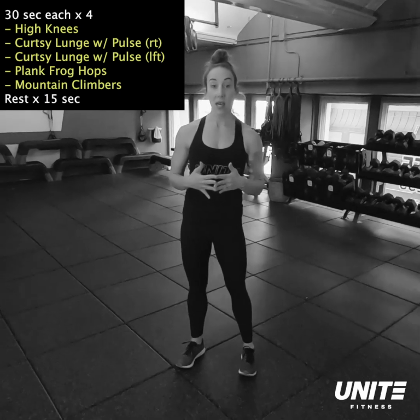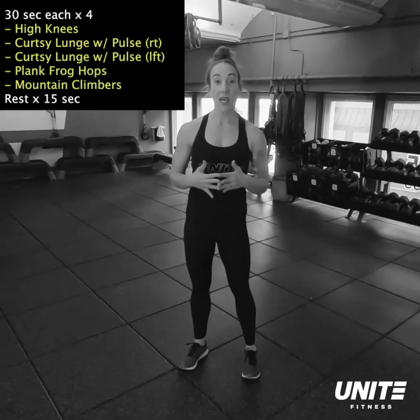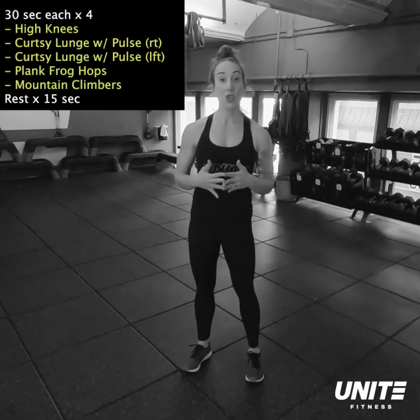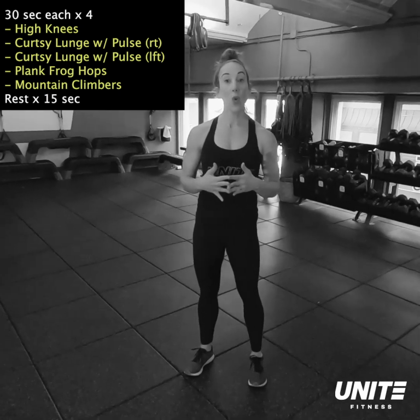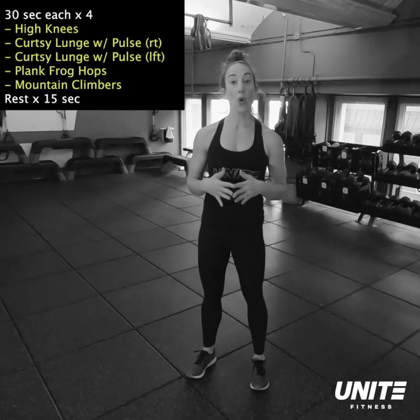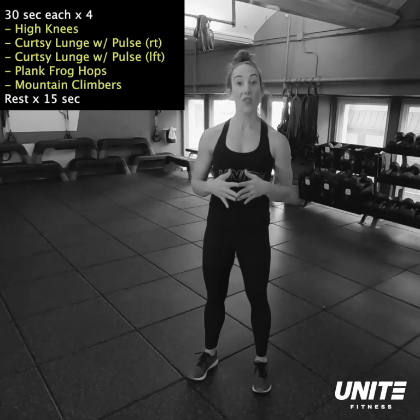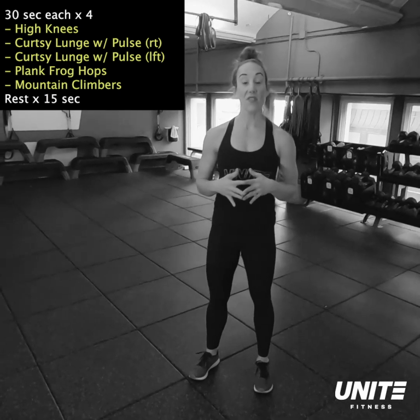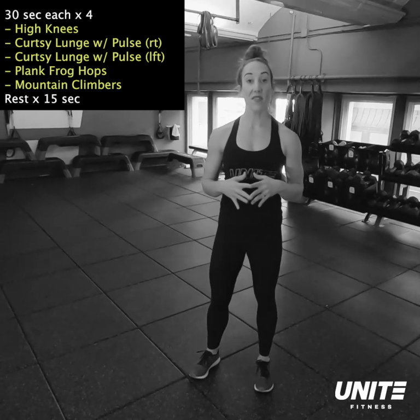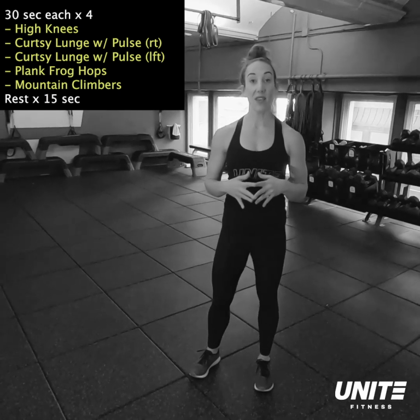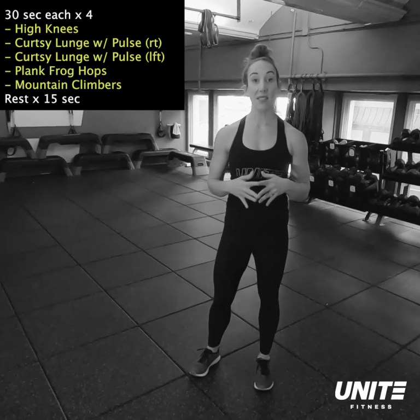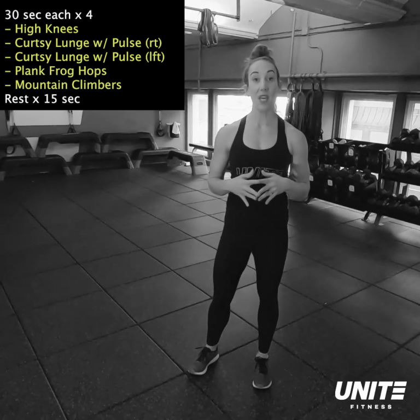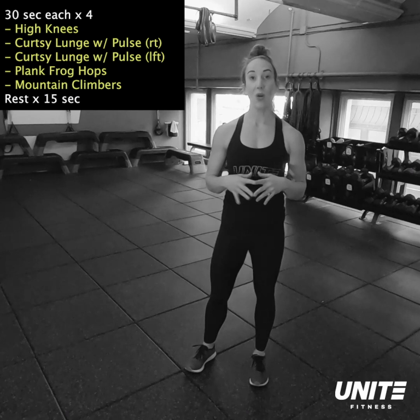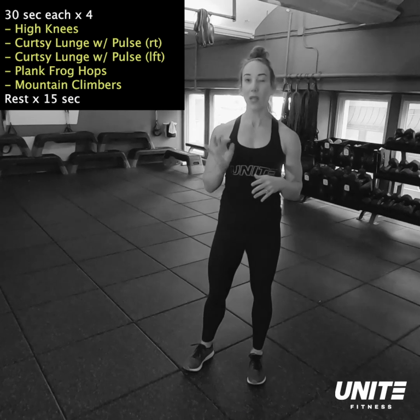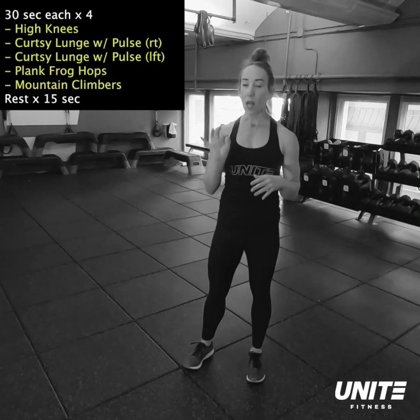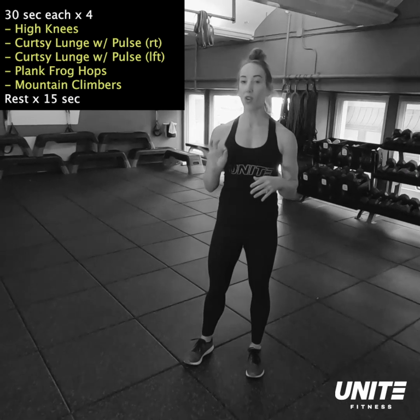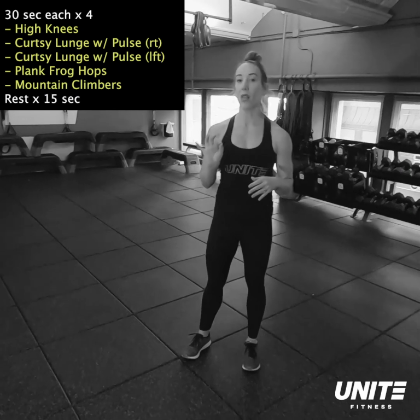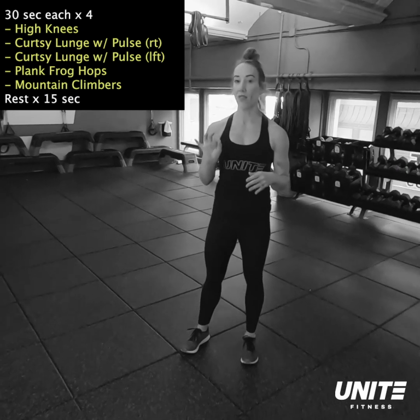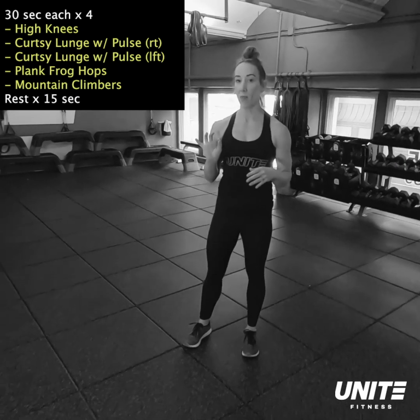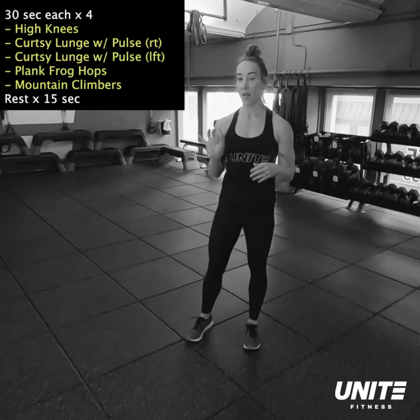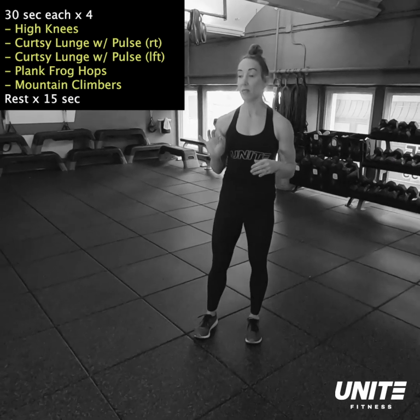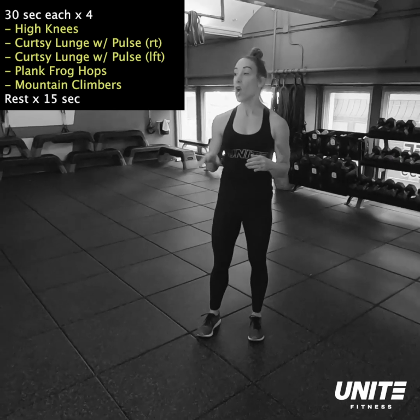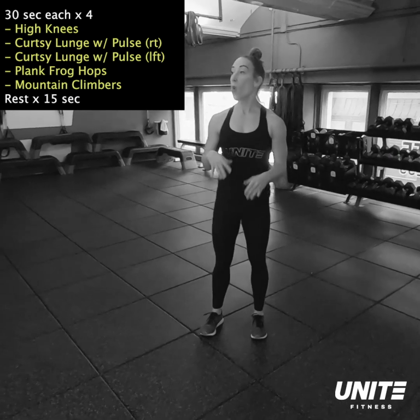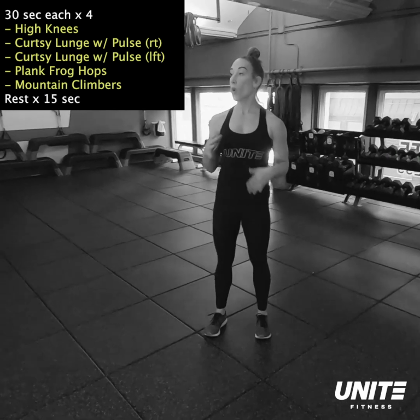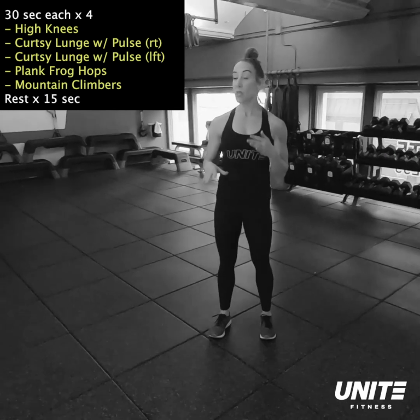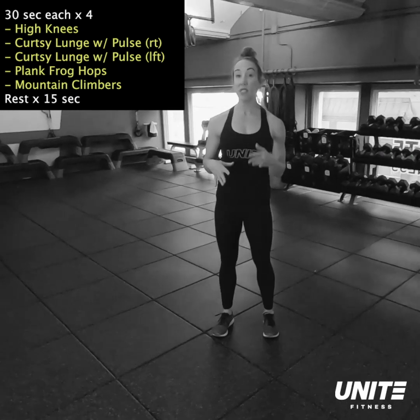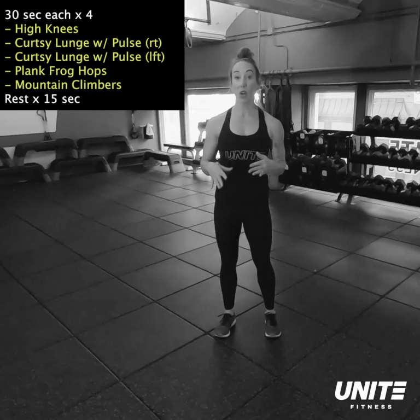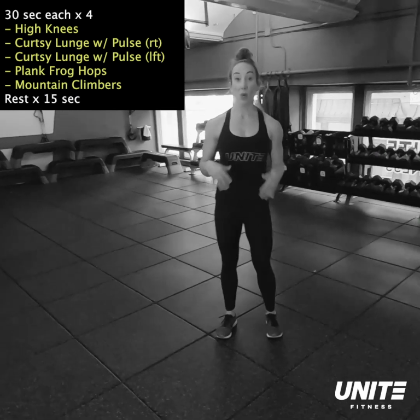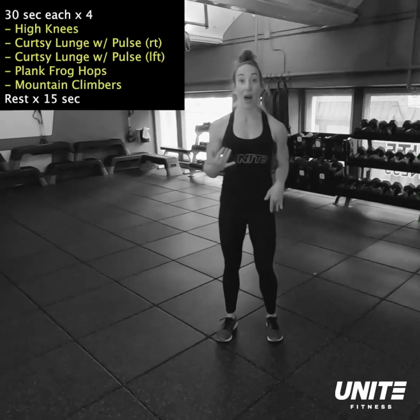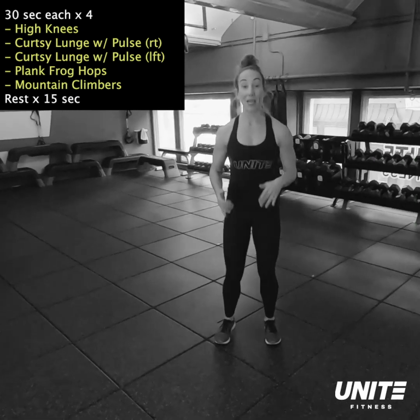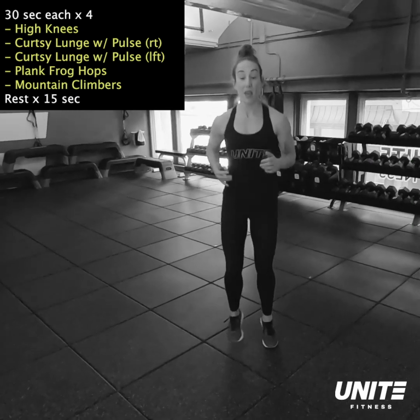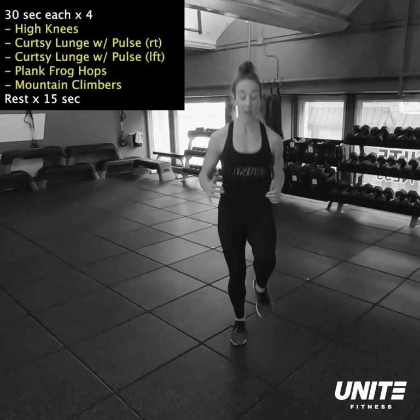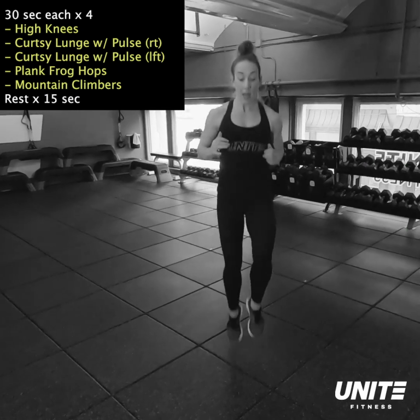We will do those four exercises, 30 seconds each, four times through, for an eight minute warmup.